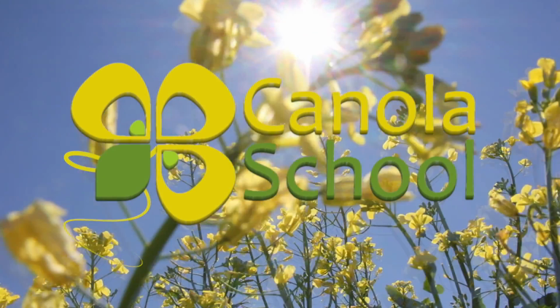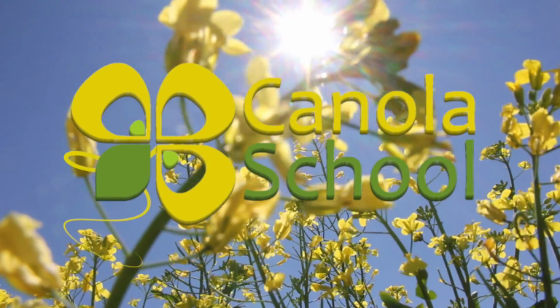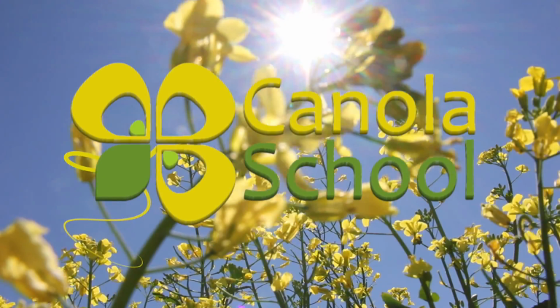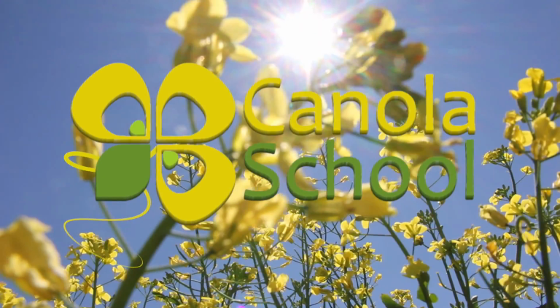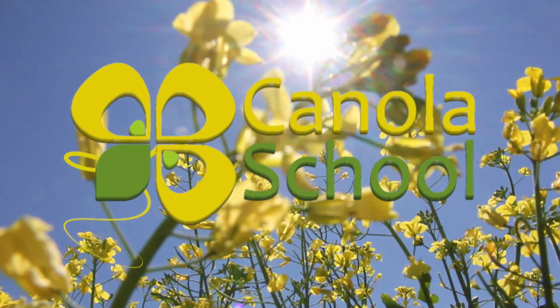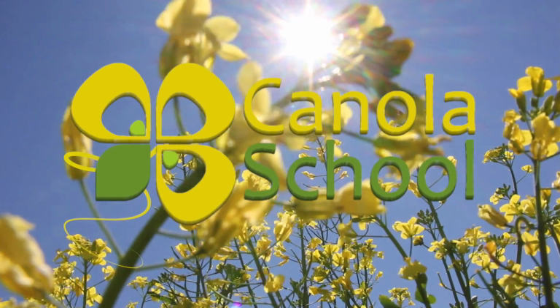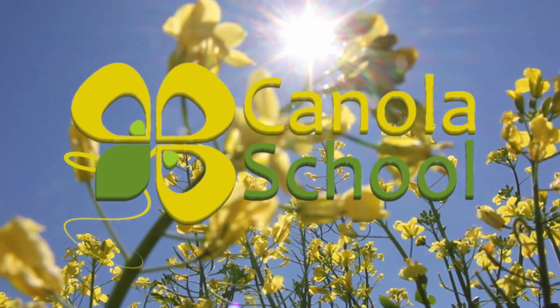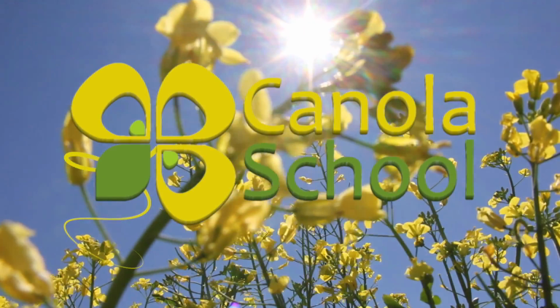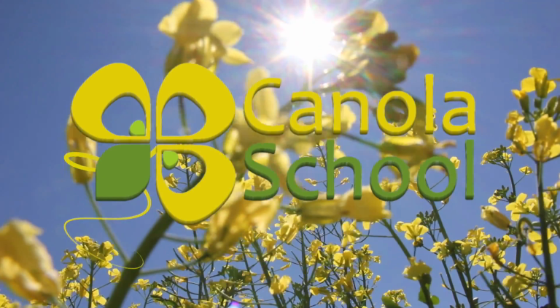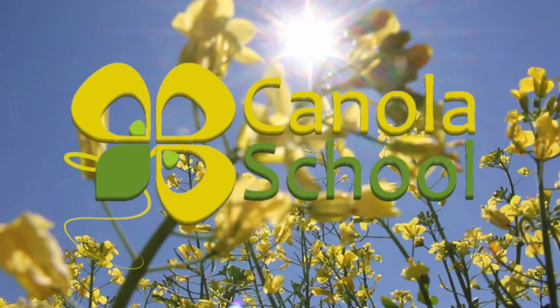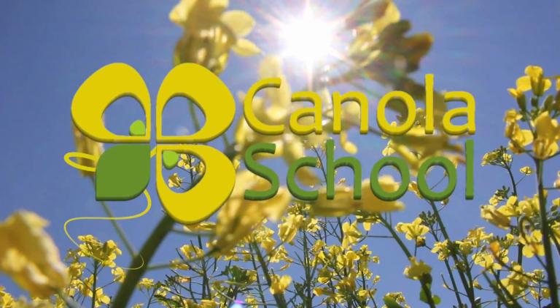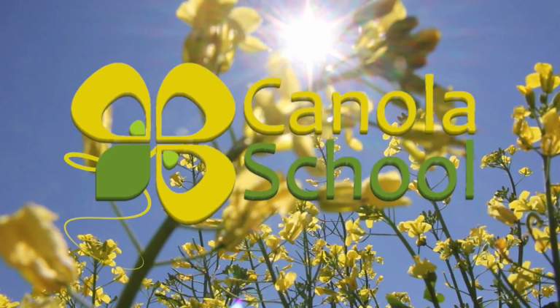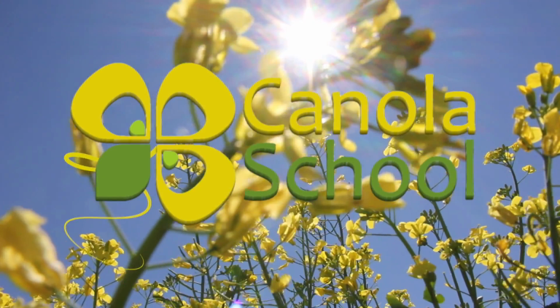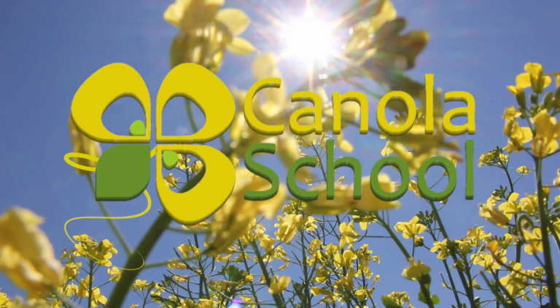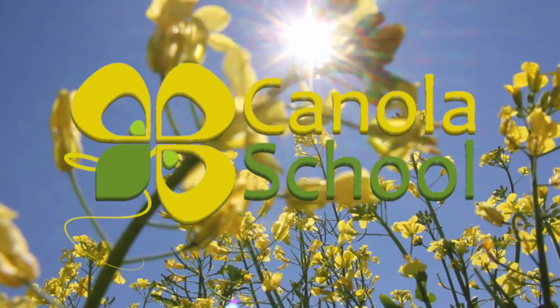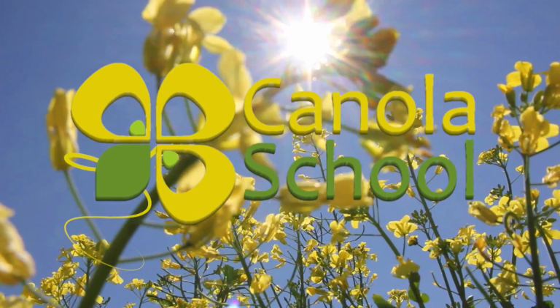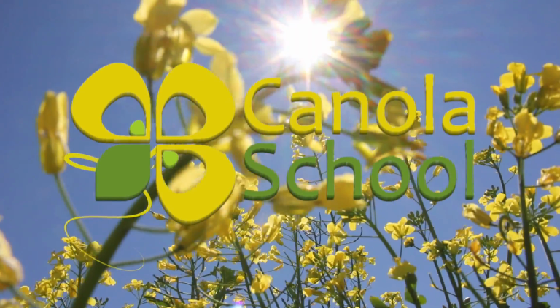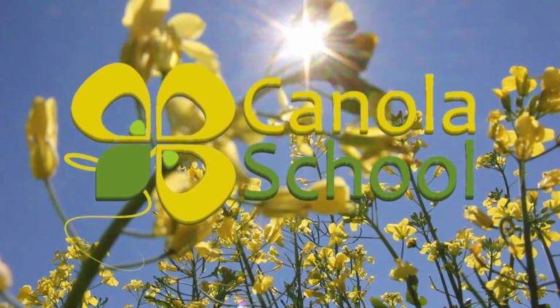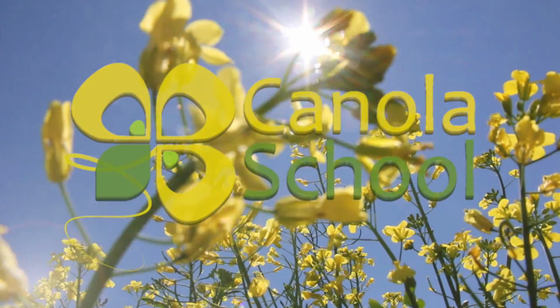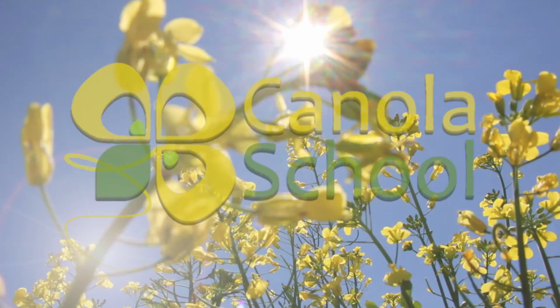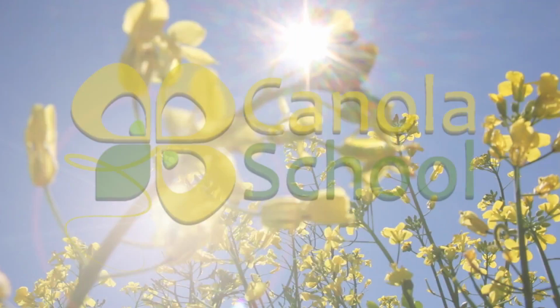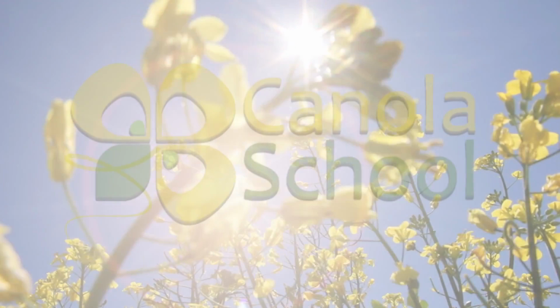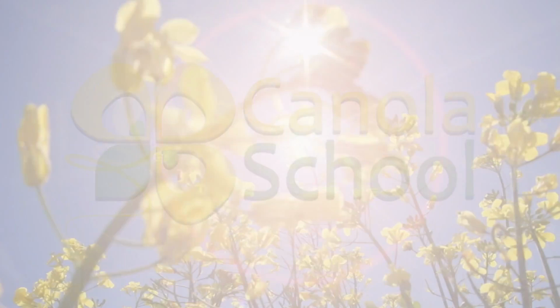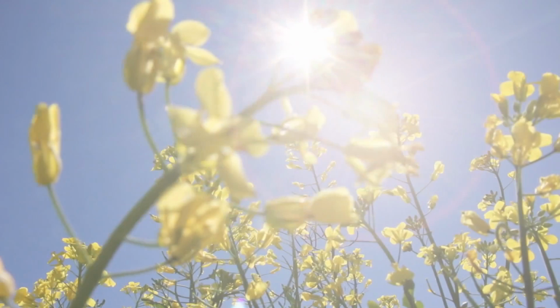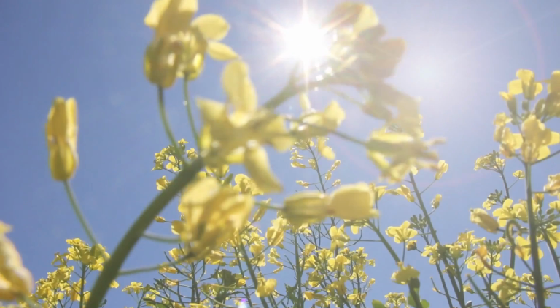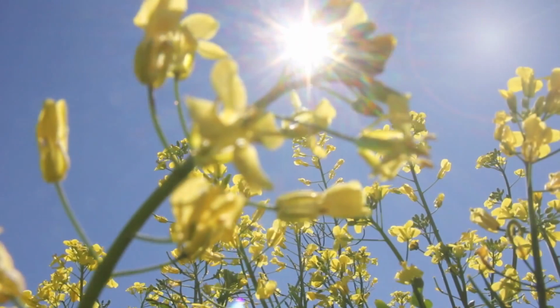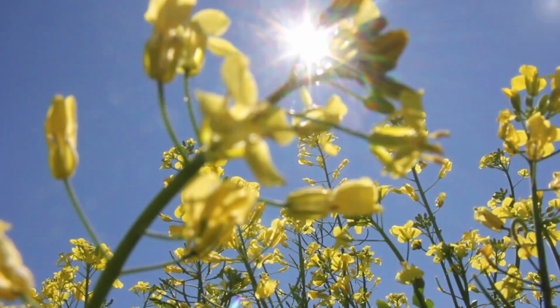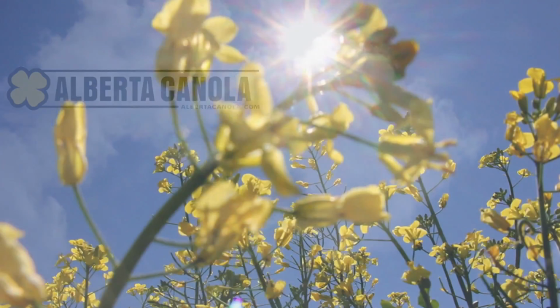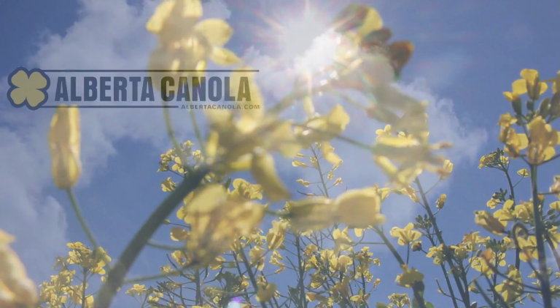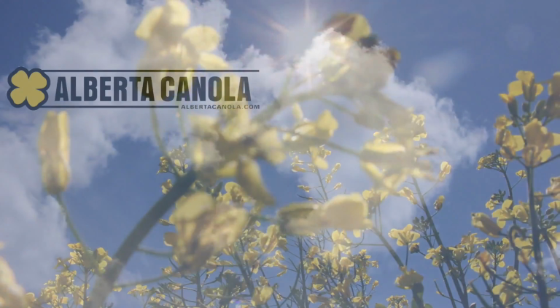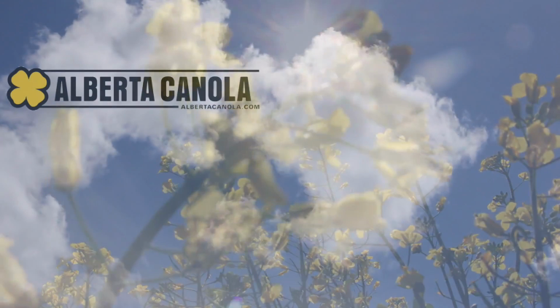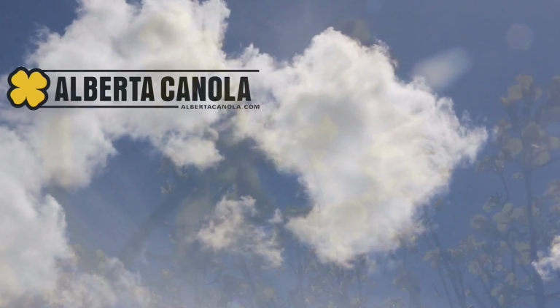The Canola School on realagriculture.com is brought to you by Alberta Canola Producers Commission, Sass Canola, and Manitoba Canola.